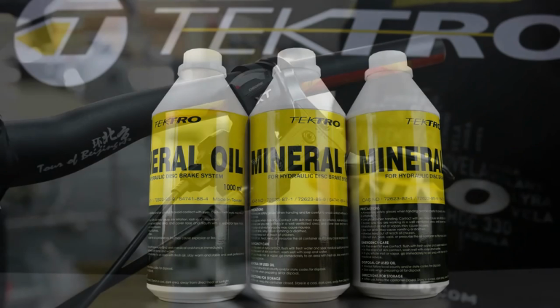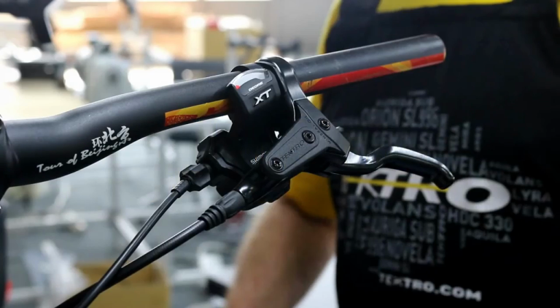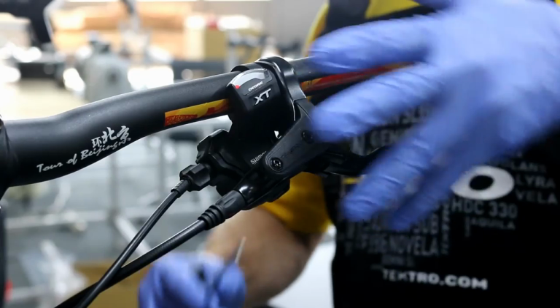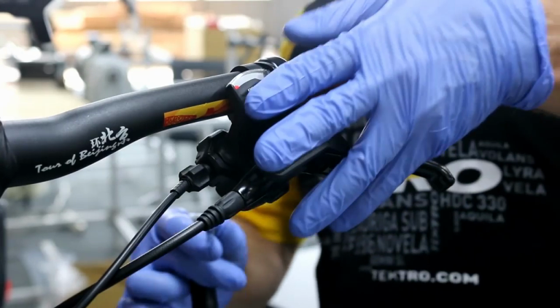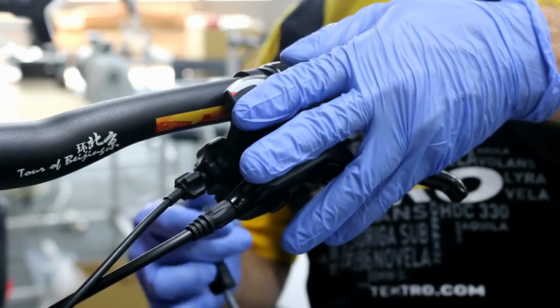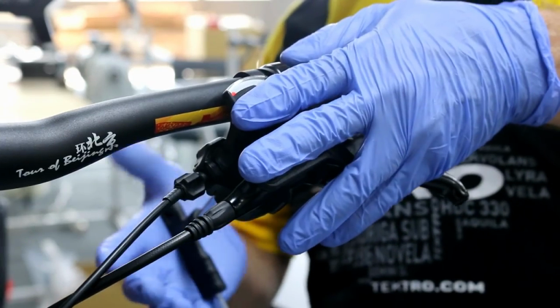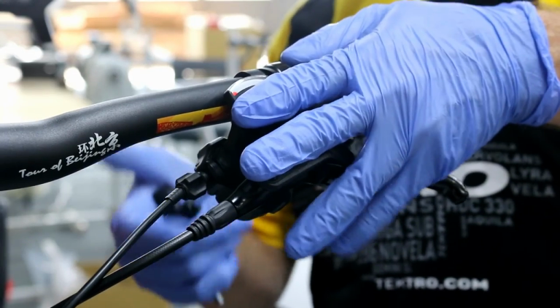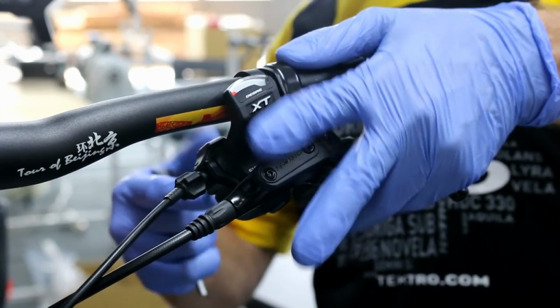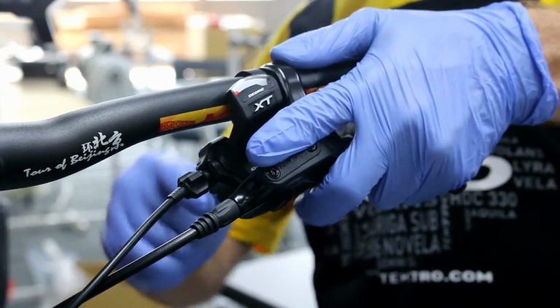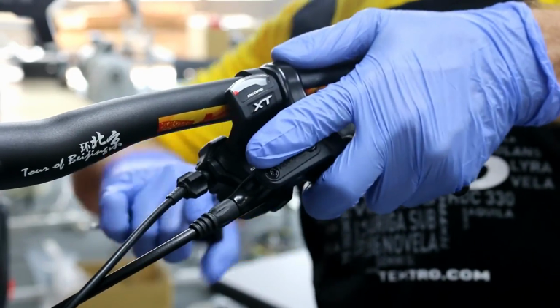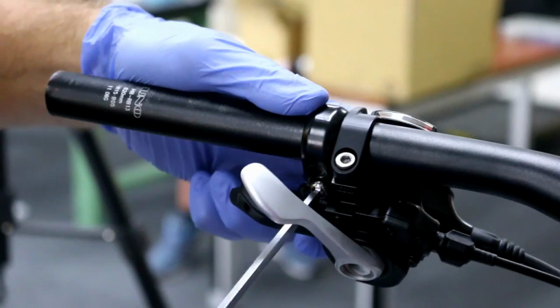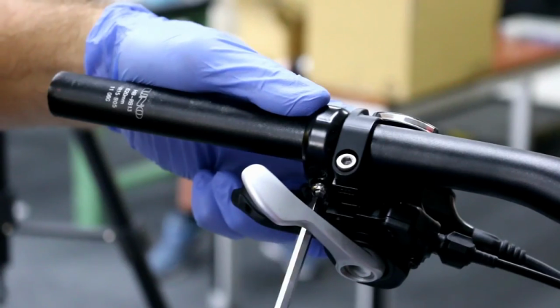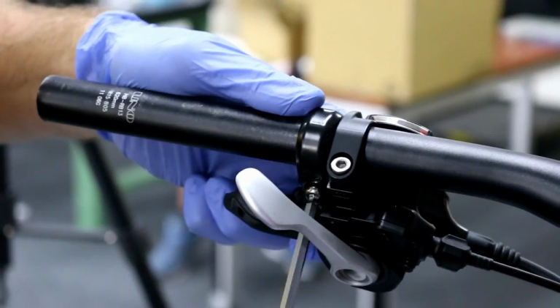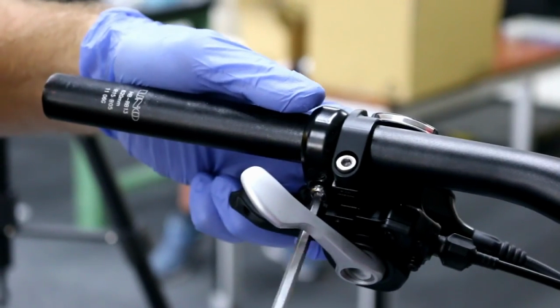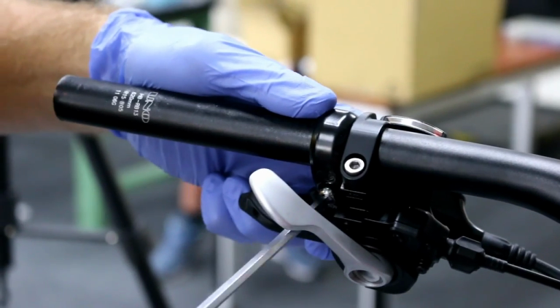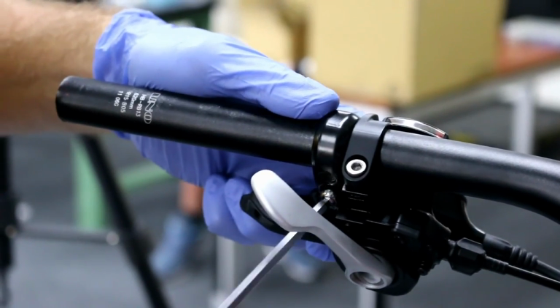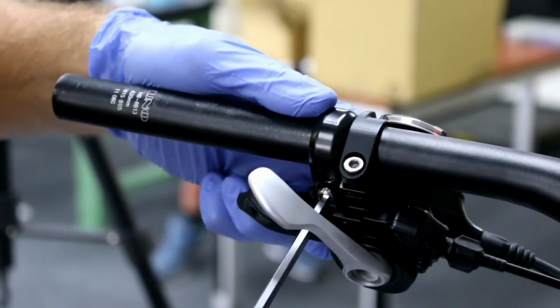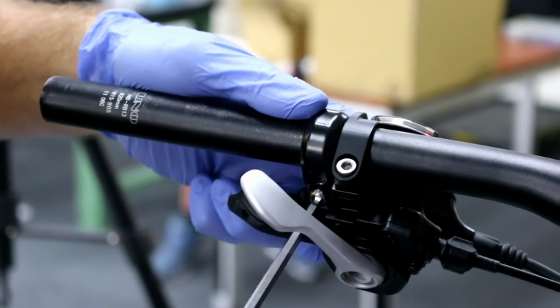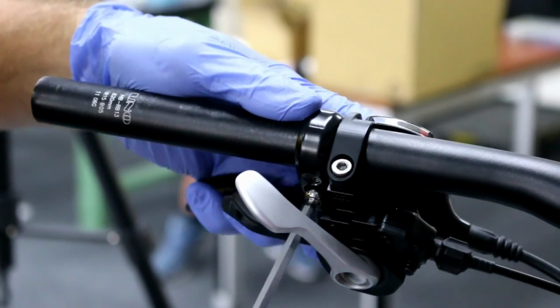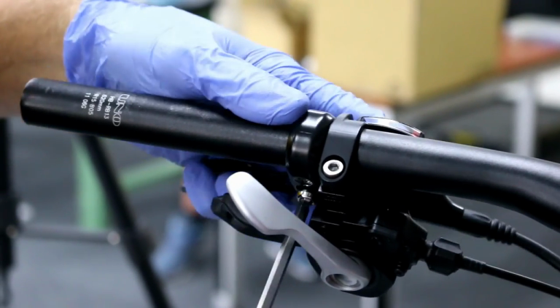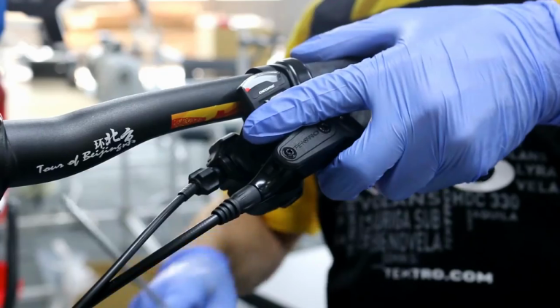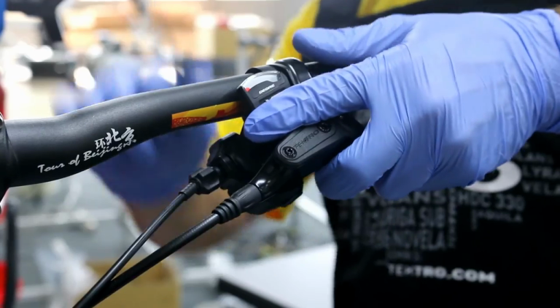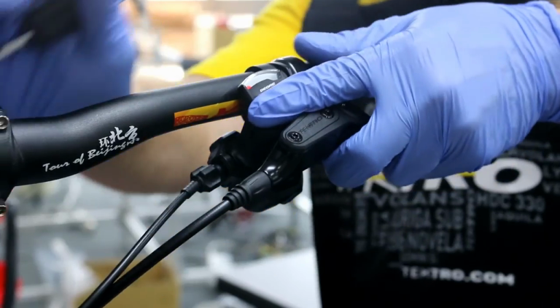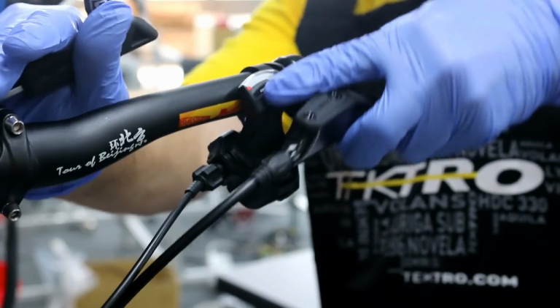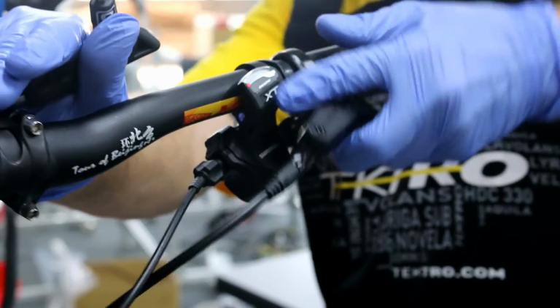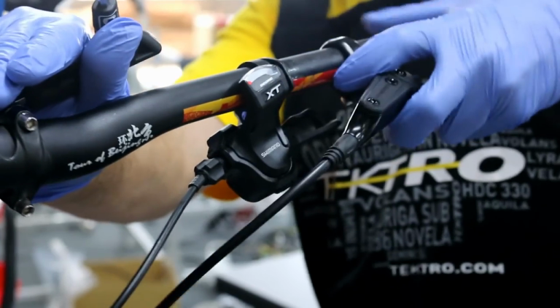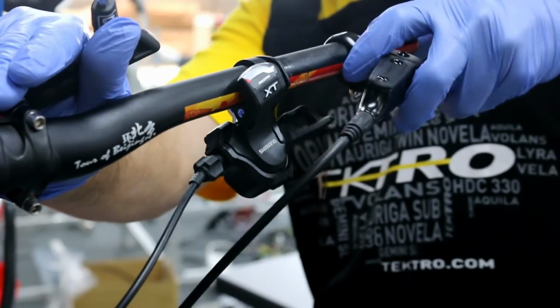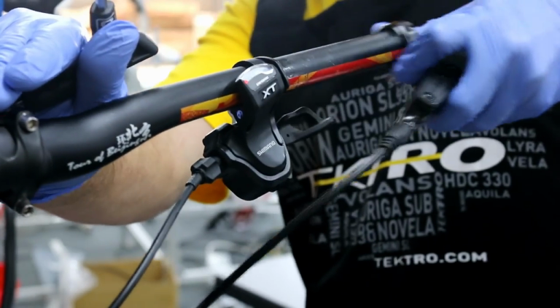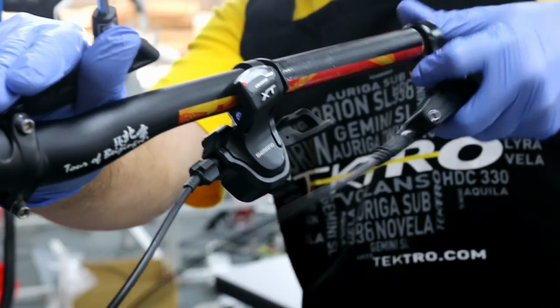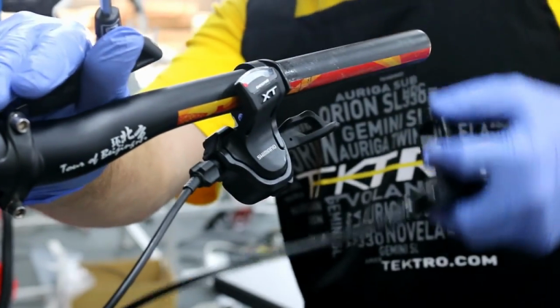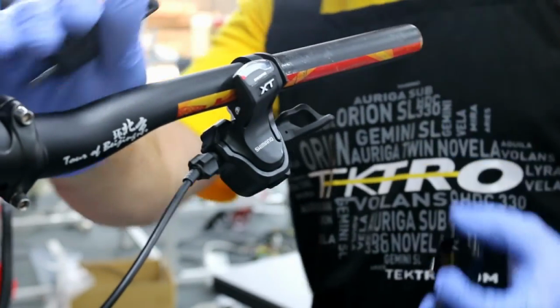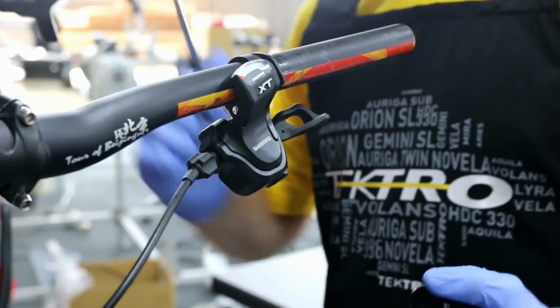First step: using a 5mm Allen wrench, remove the brake lever body from the bar.